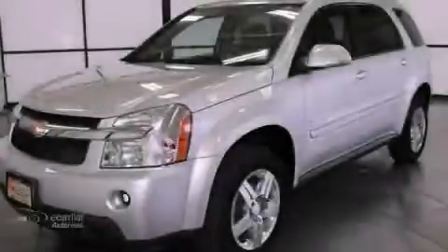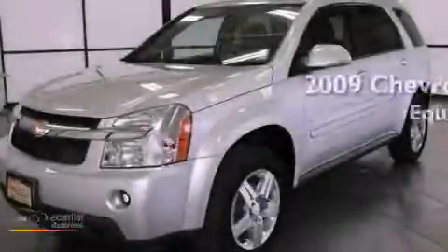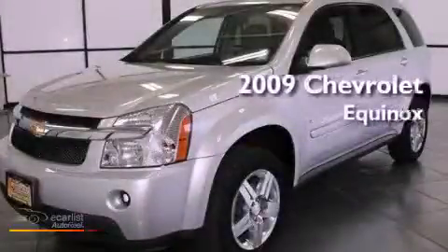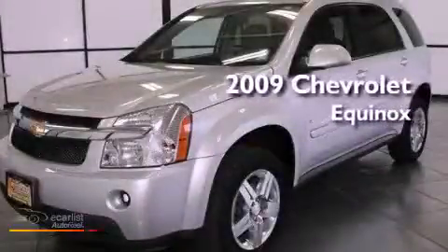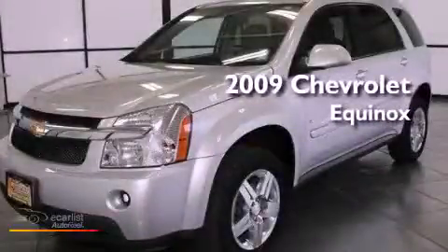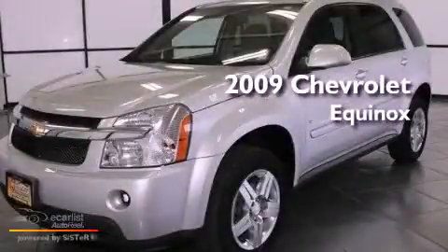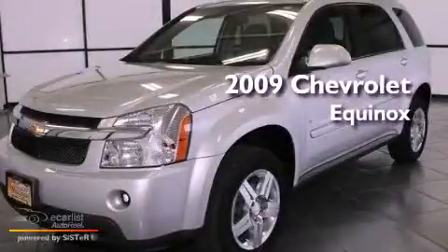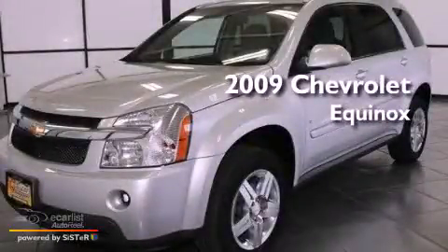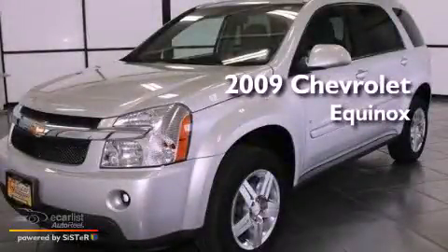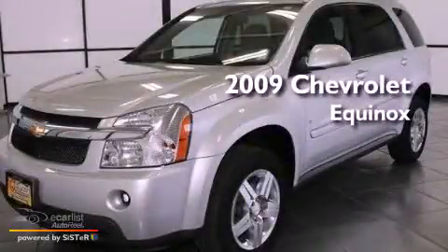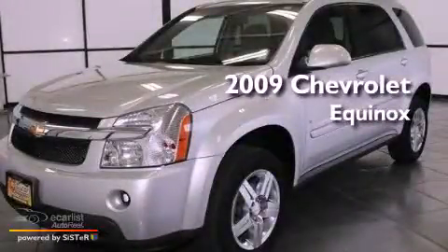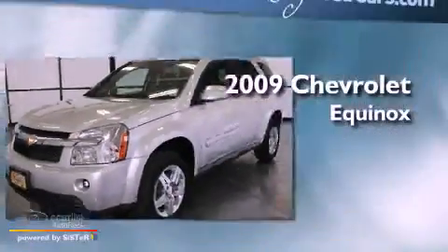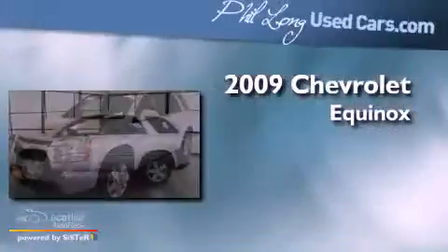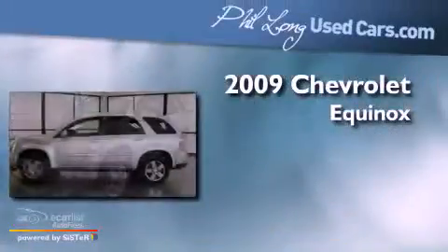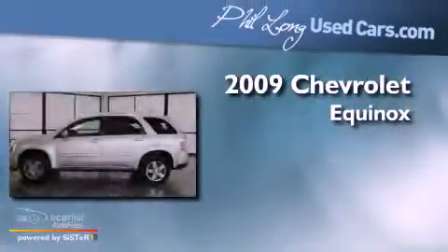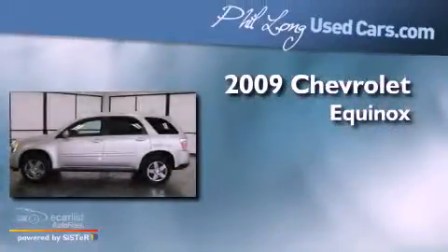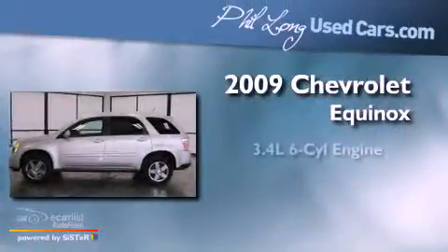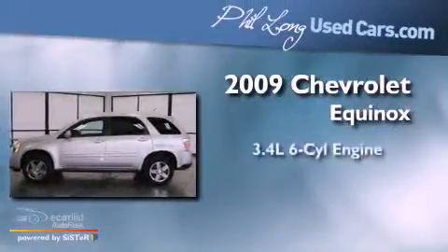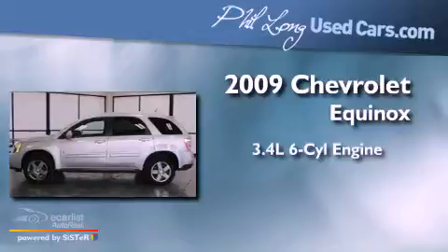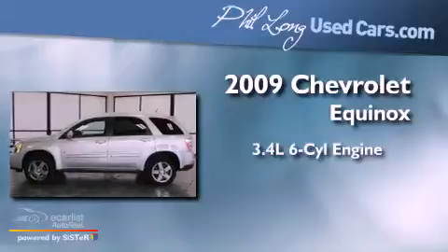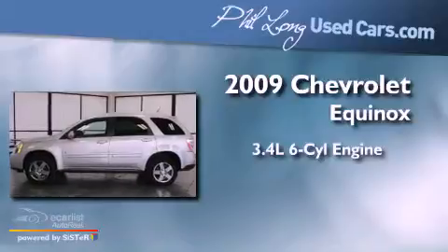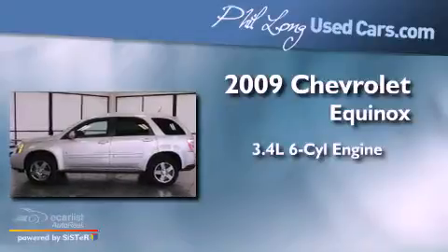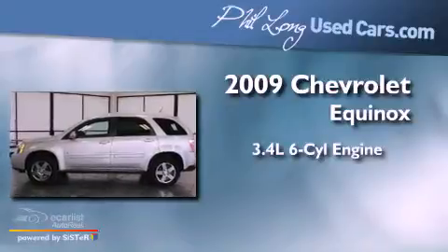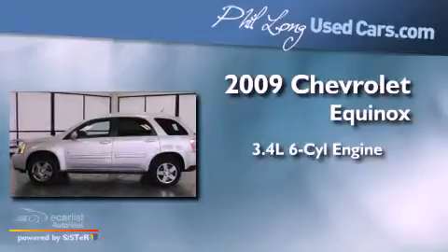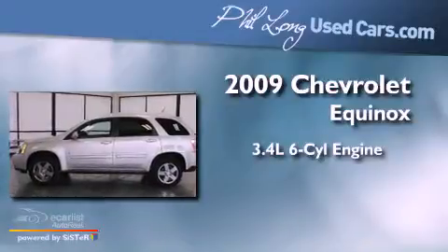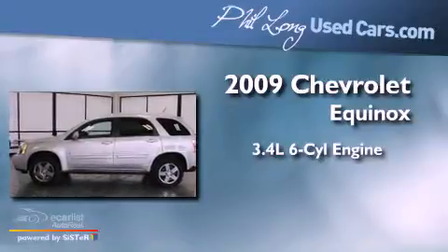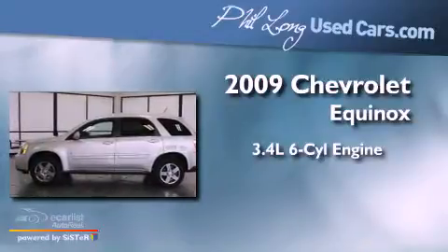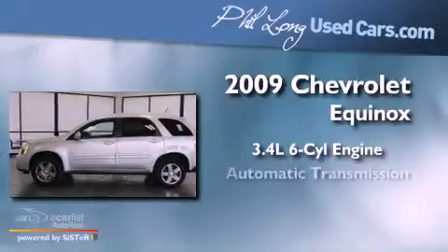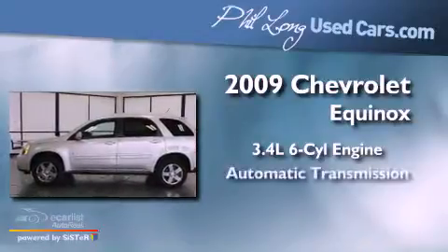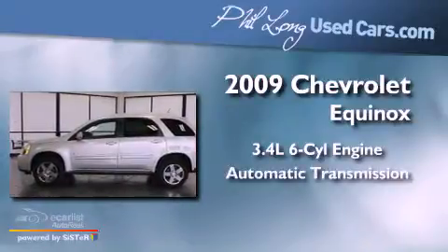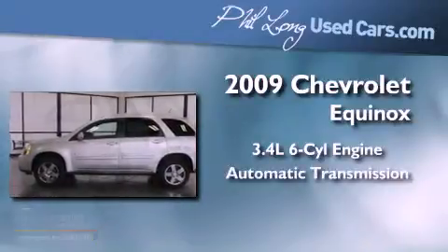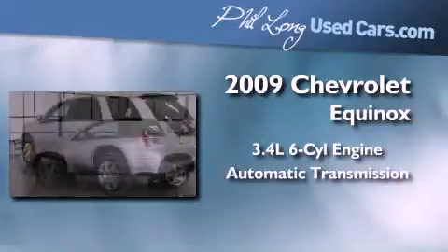This is a 2009 Chevrolet Equinox. It has a 3.4-liter, six-cylinder engine and an automatic transmission.